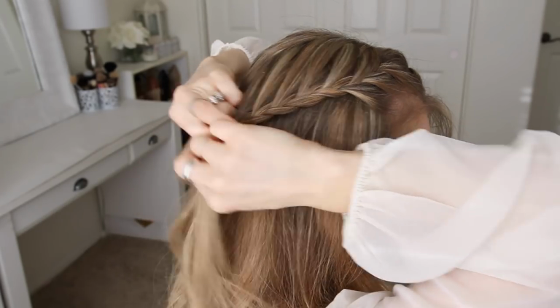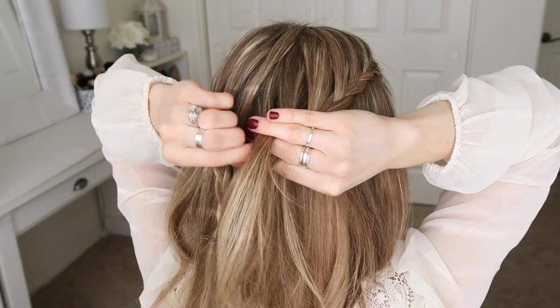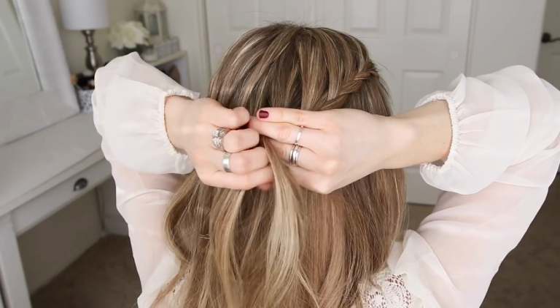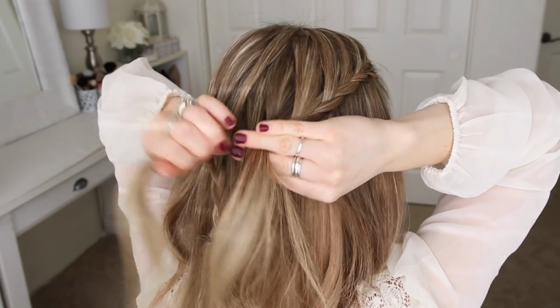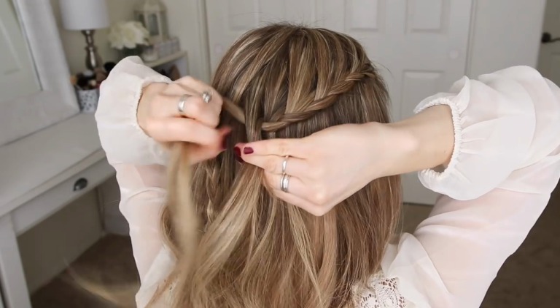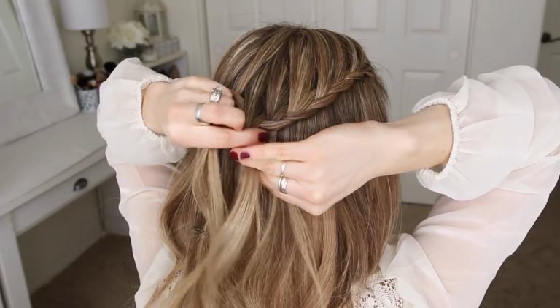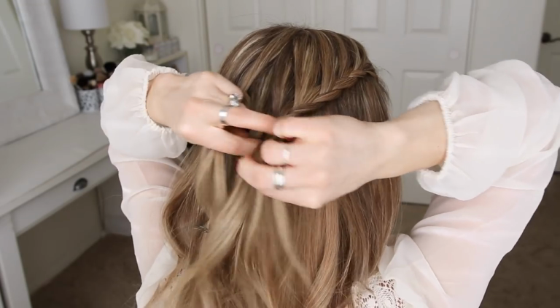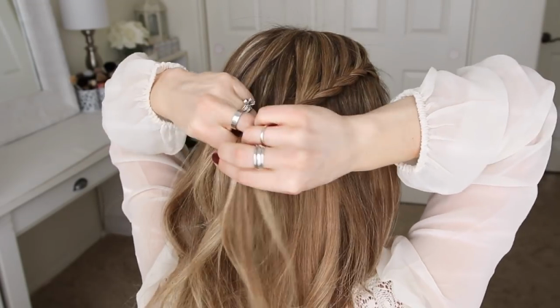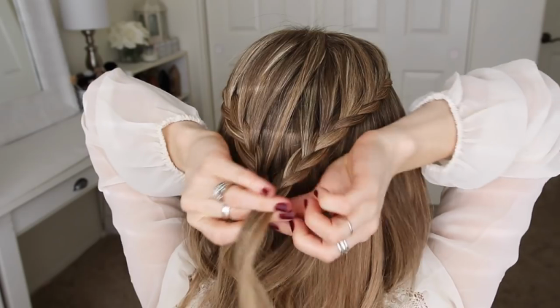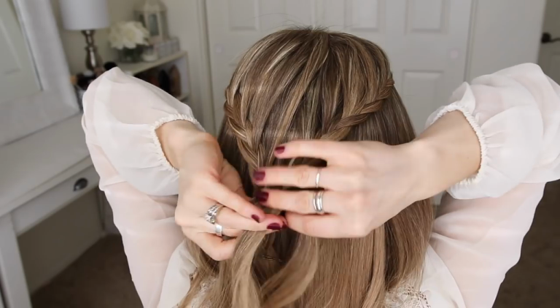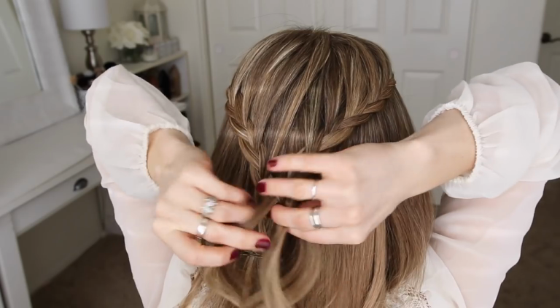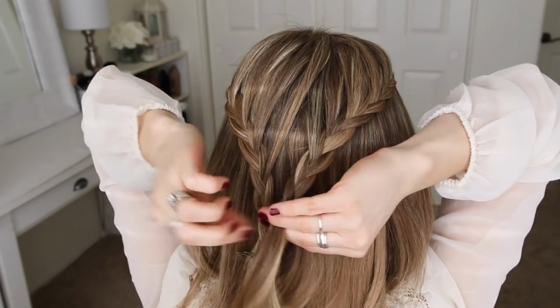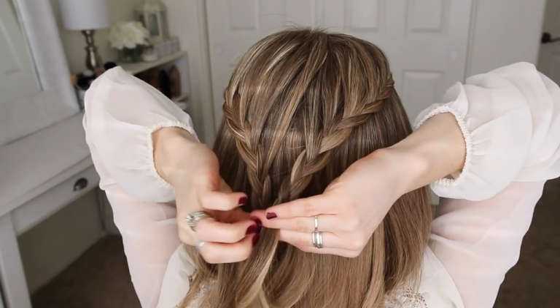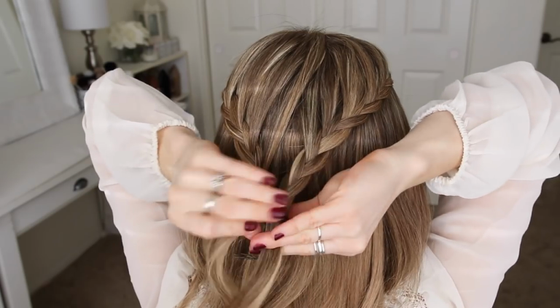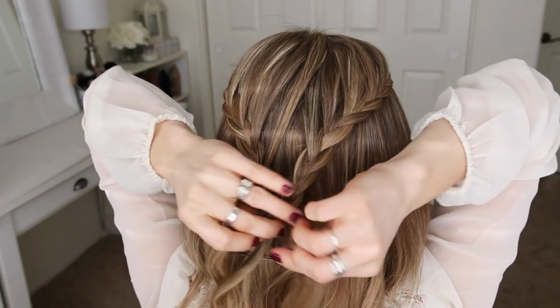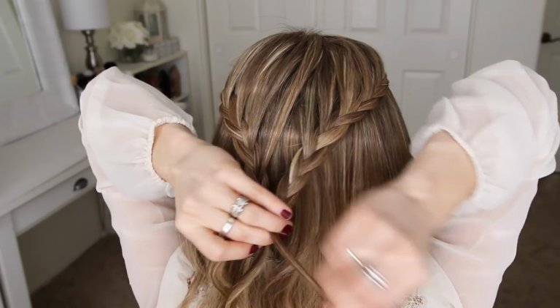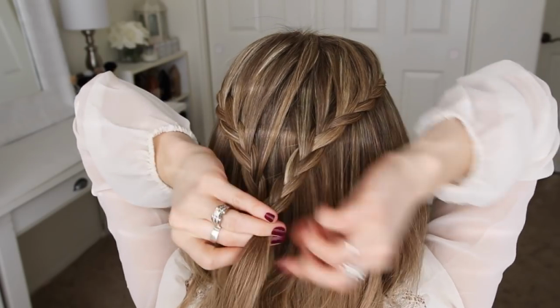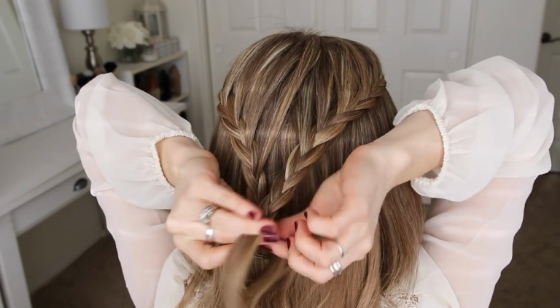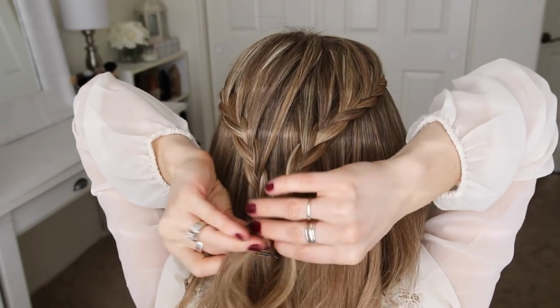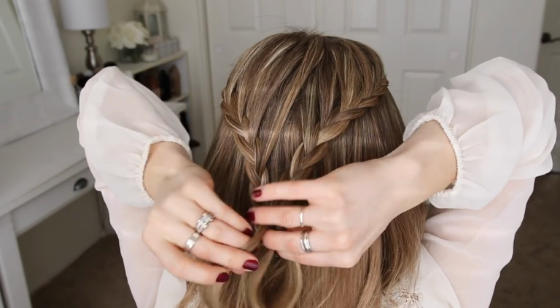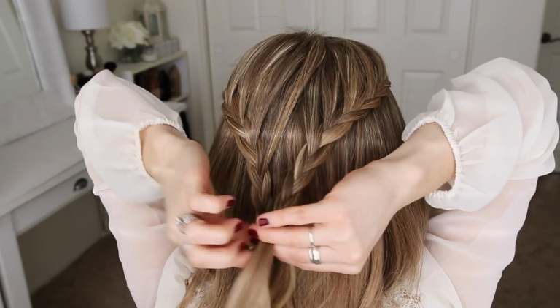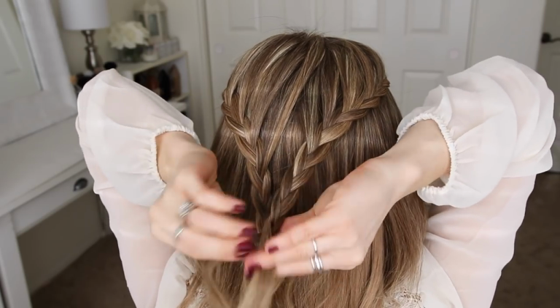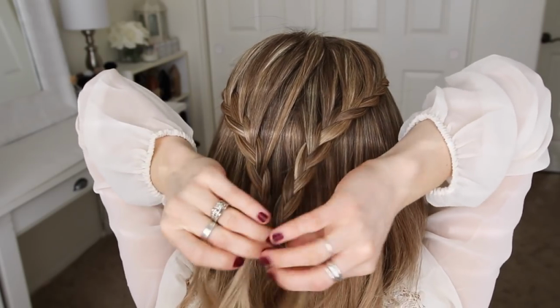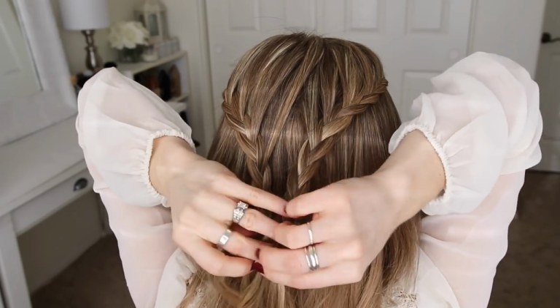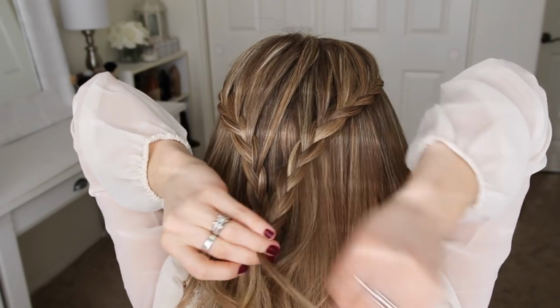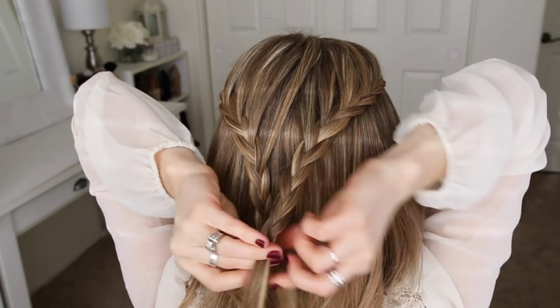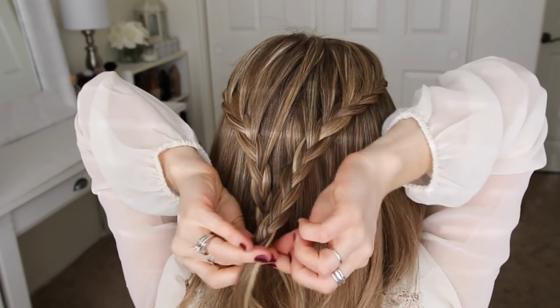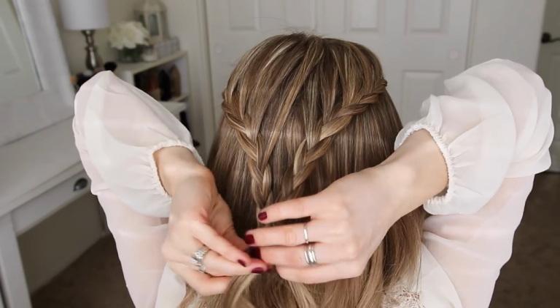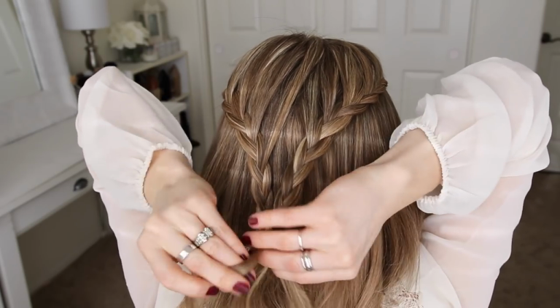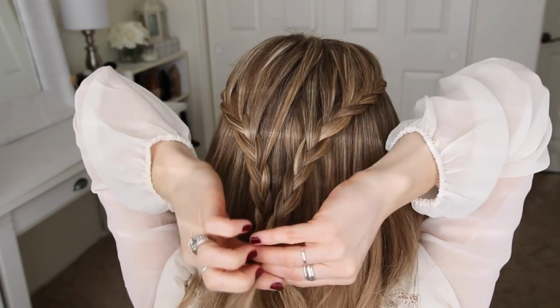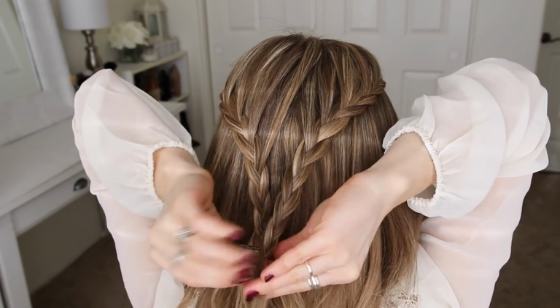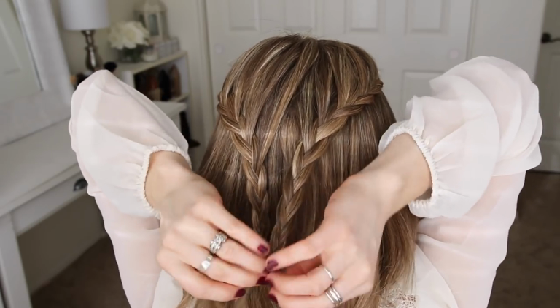Once the second braid meets the first braid, I'm just going to braid the hair a little further down, and then cross two bobby pins over the bottom.